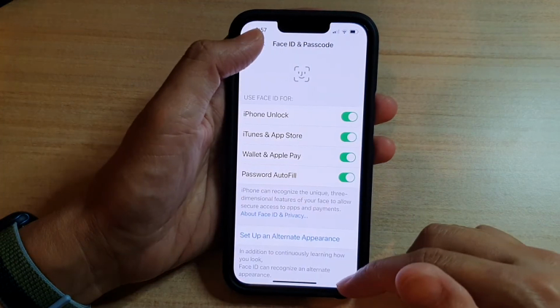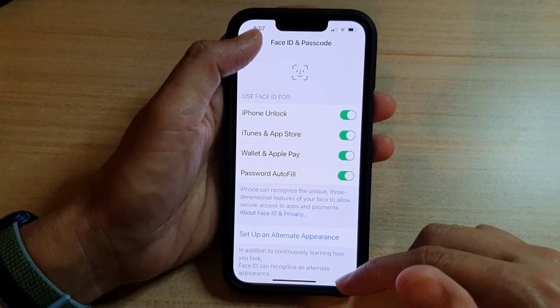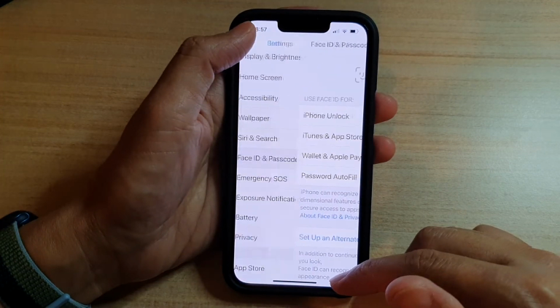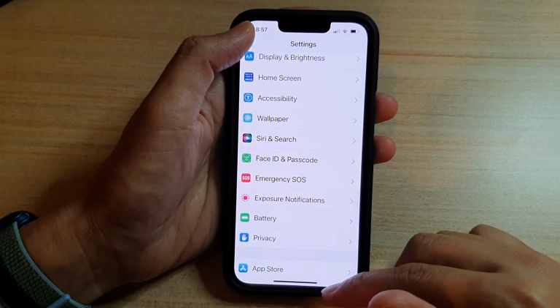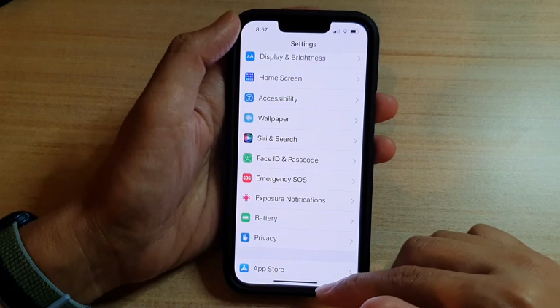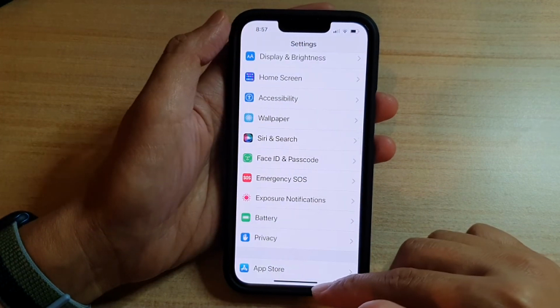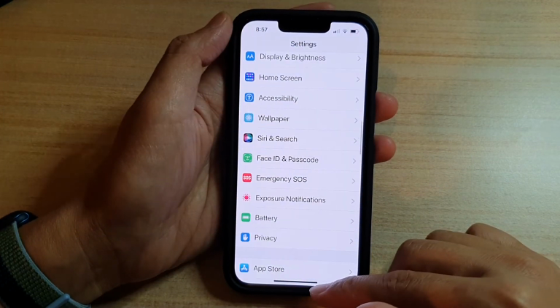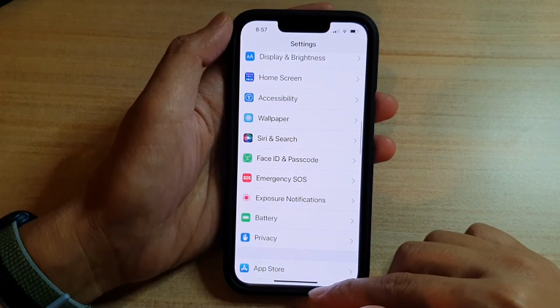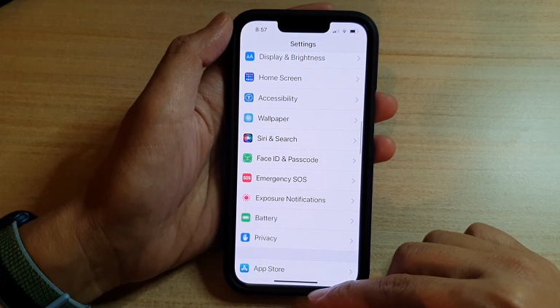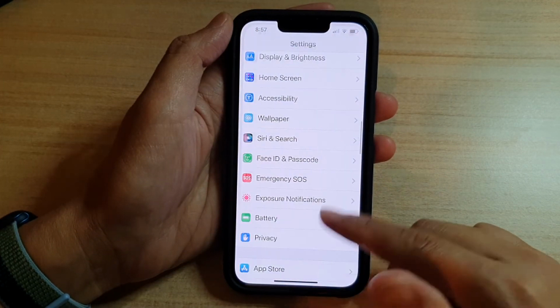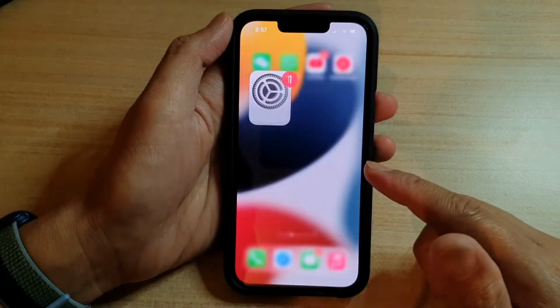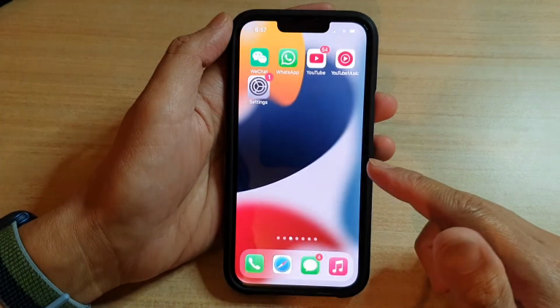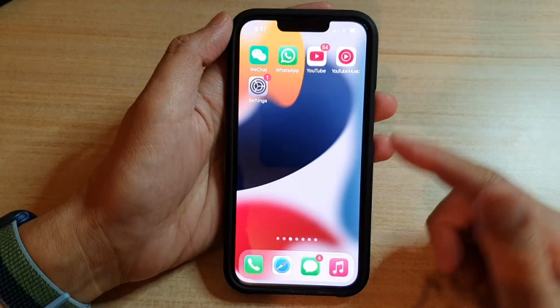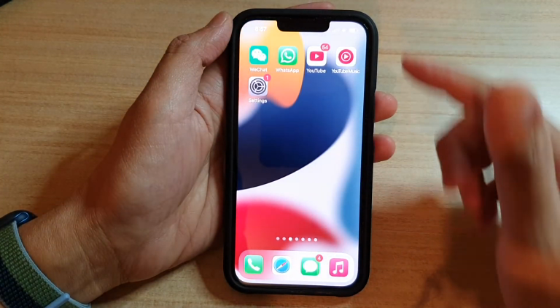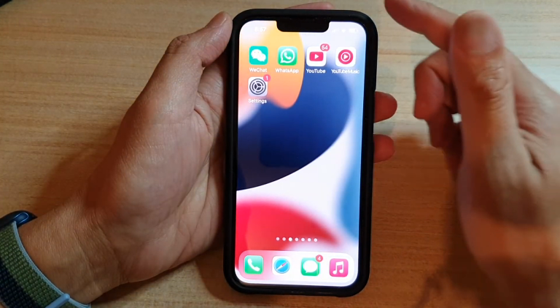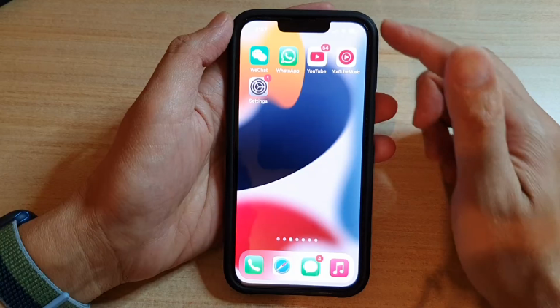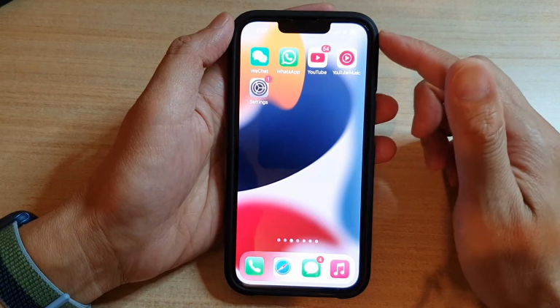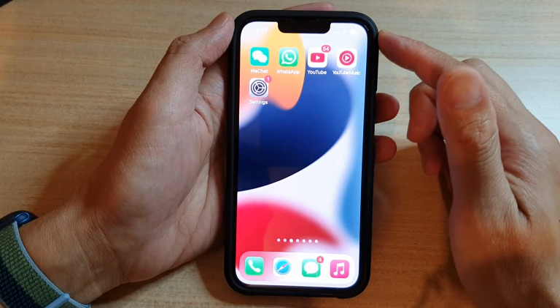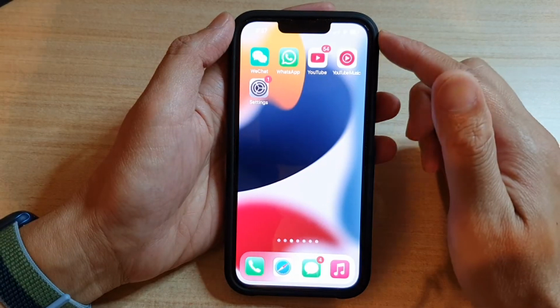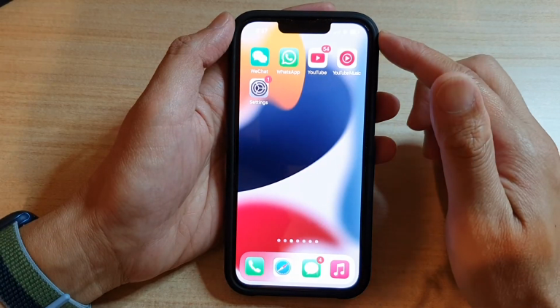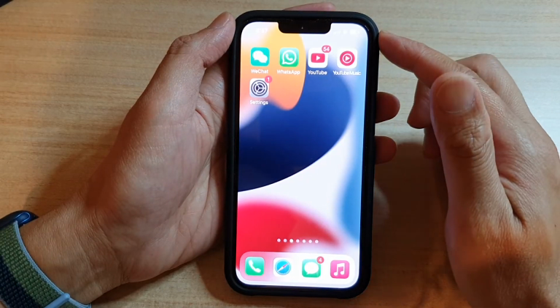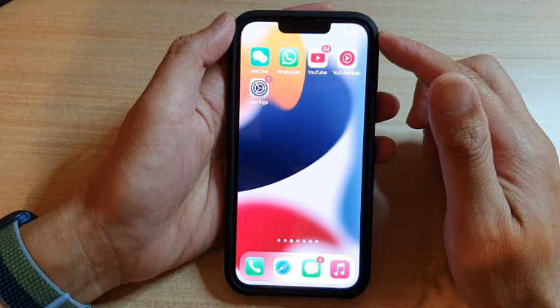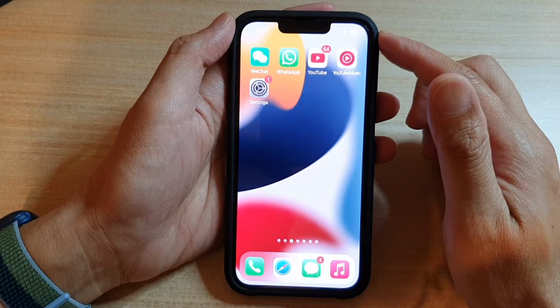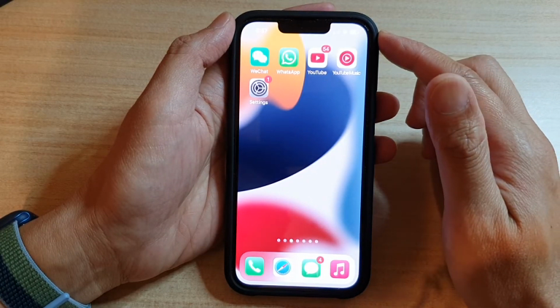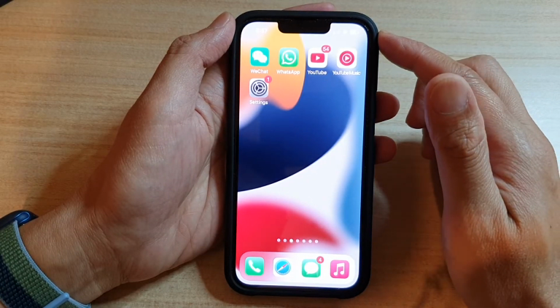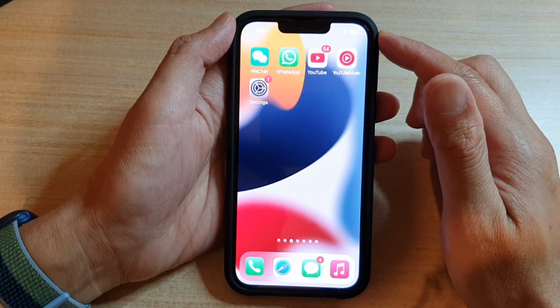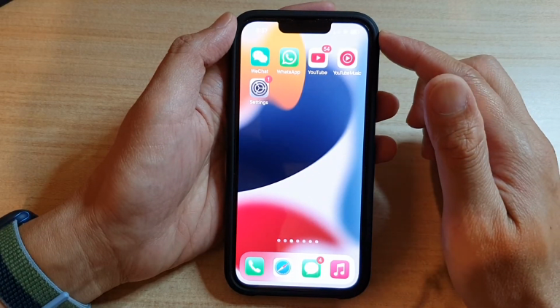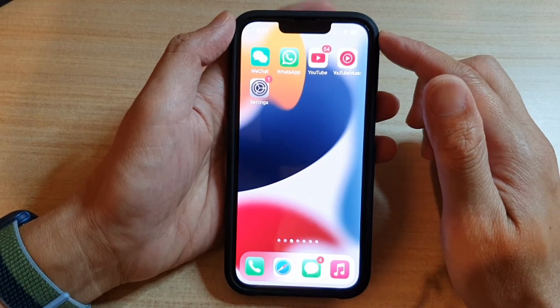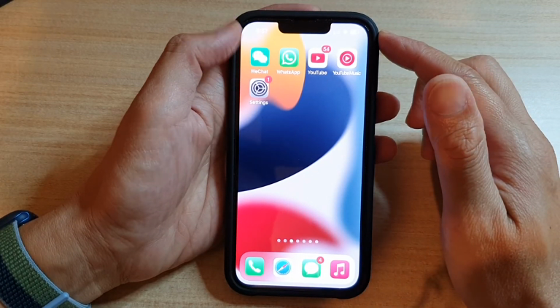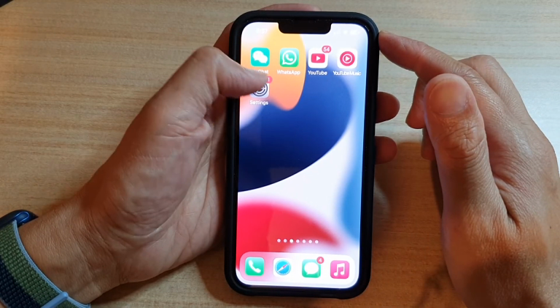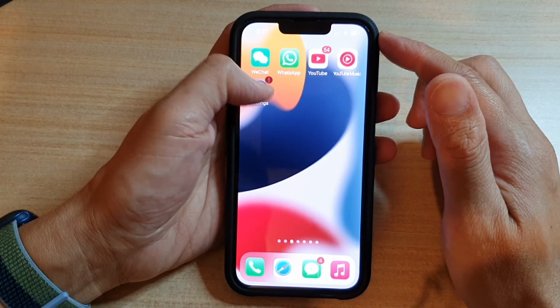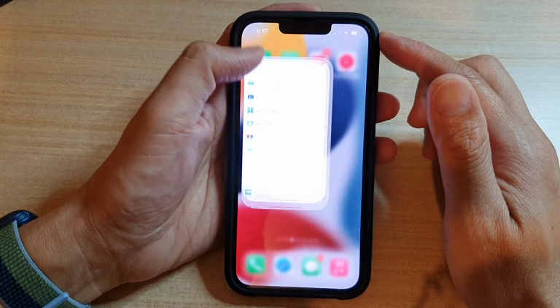First, let's go back to the home screen by swiping up at the bottom of the screen. On the home screen, tap on Settings.